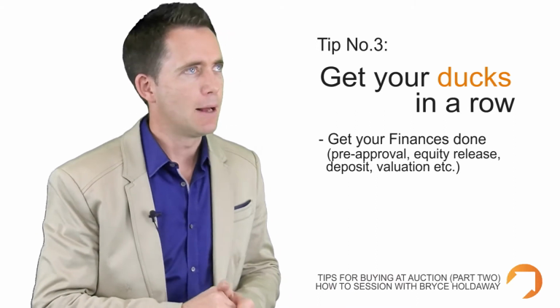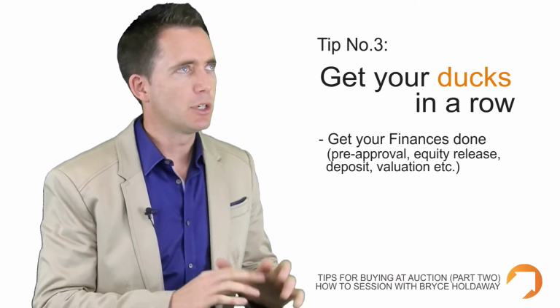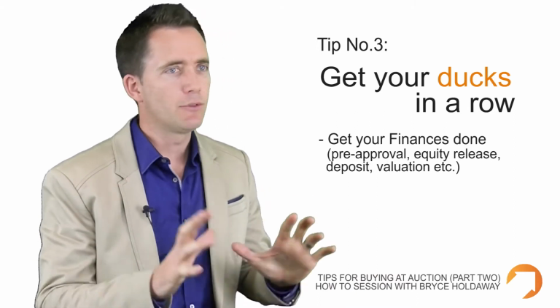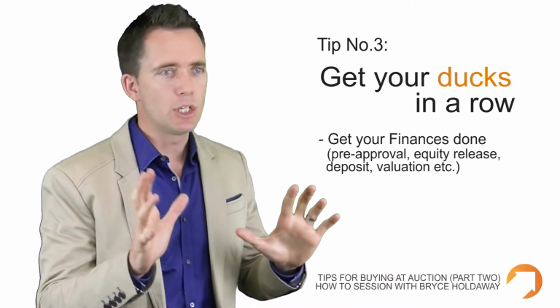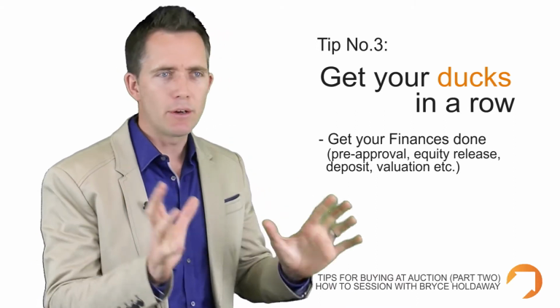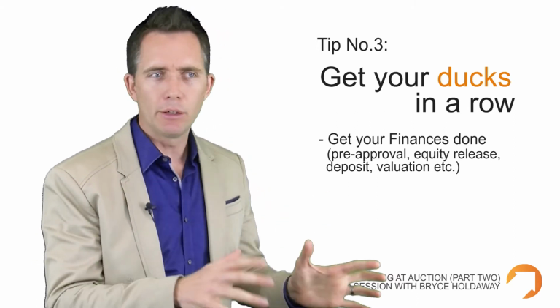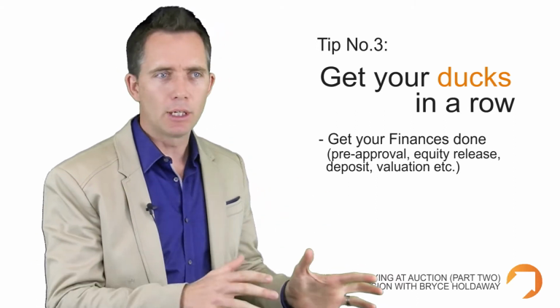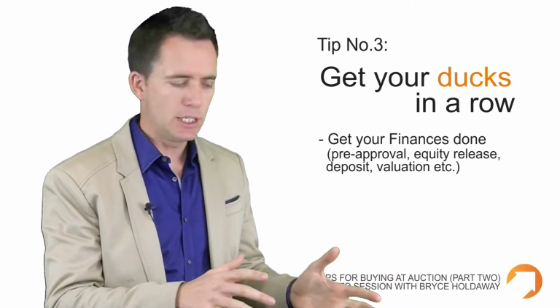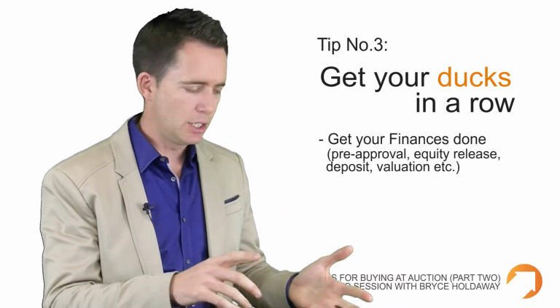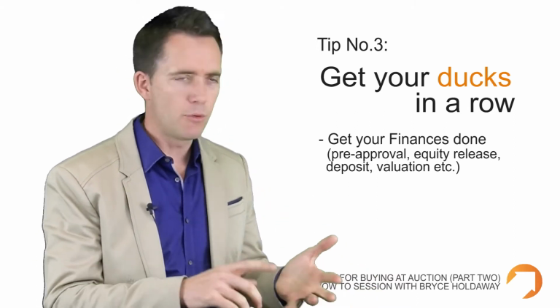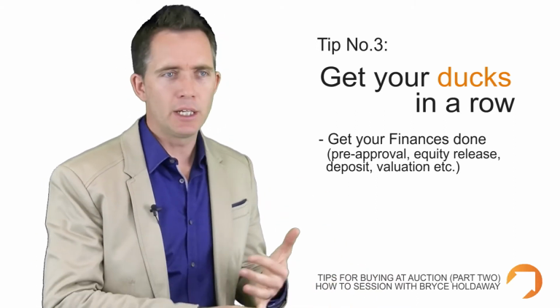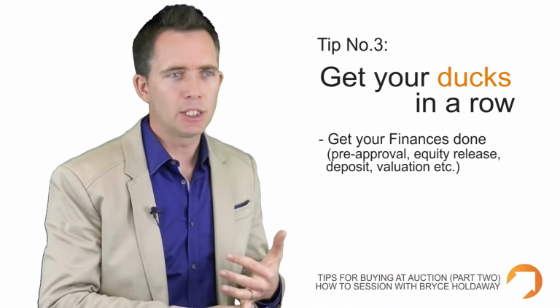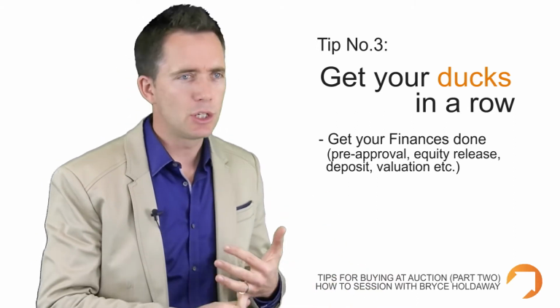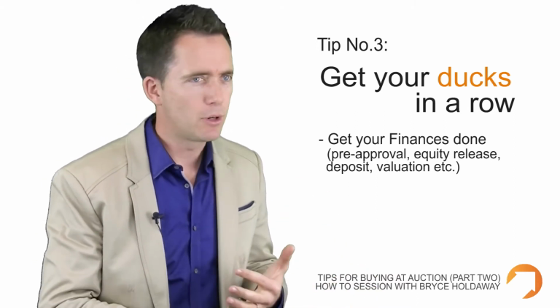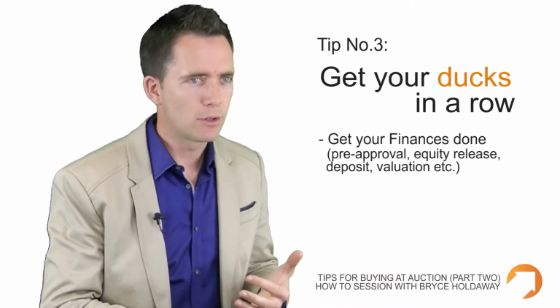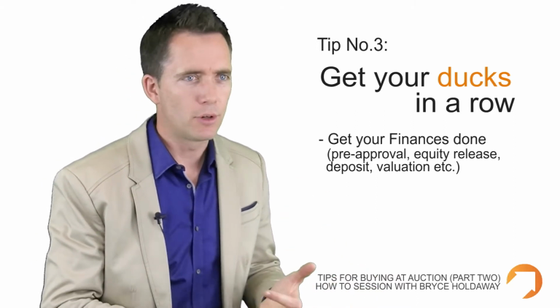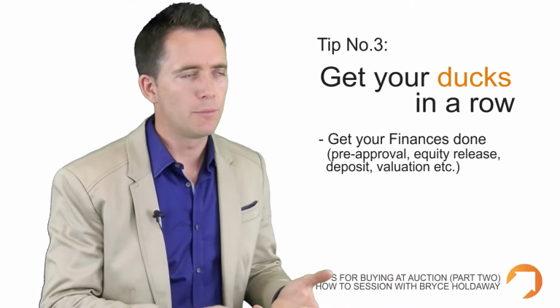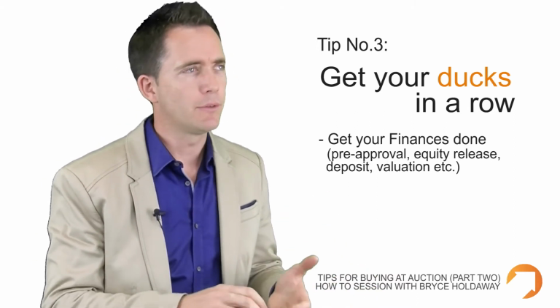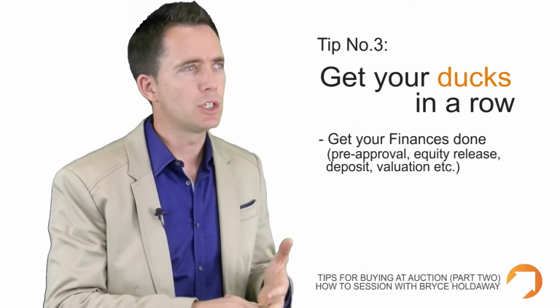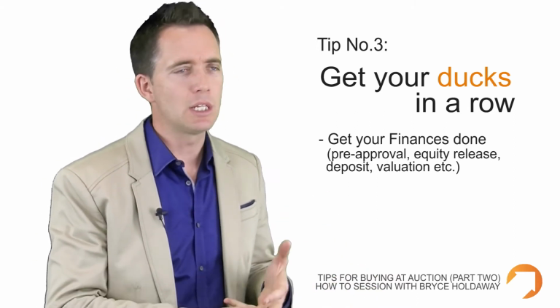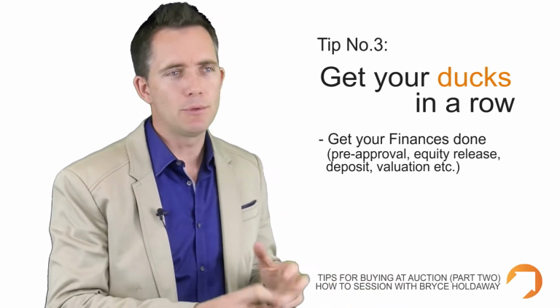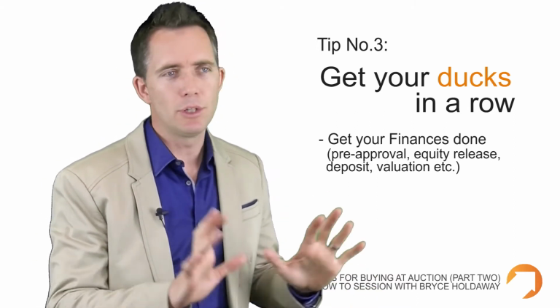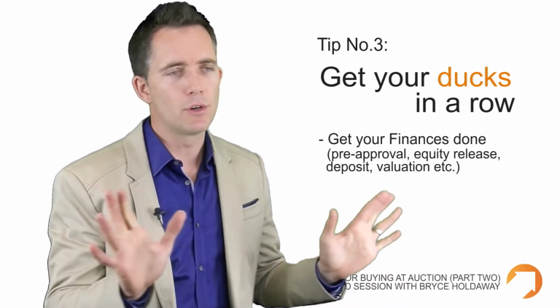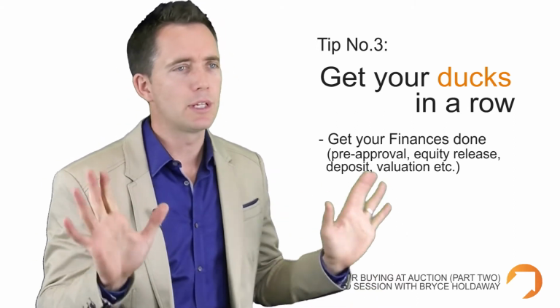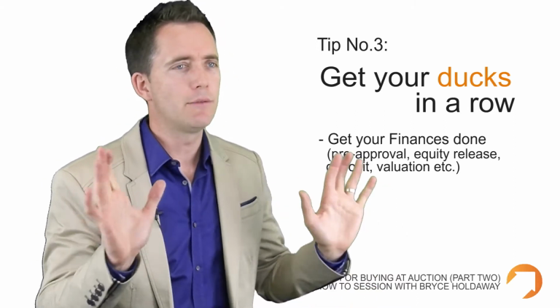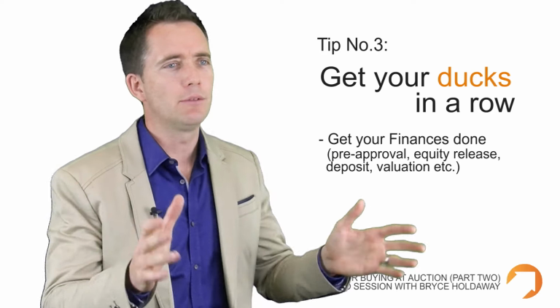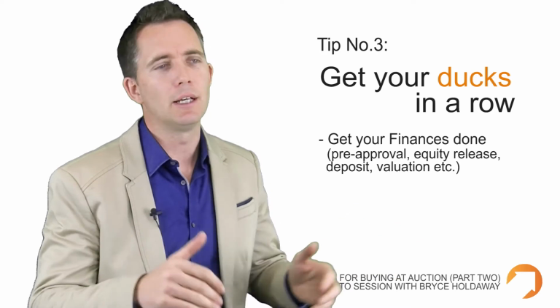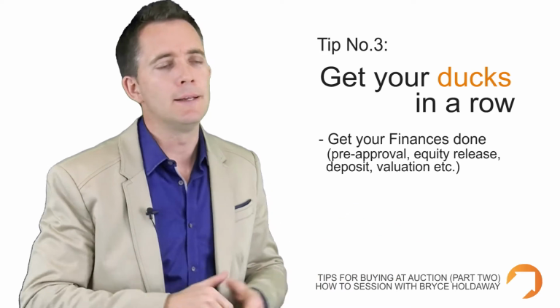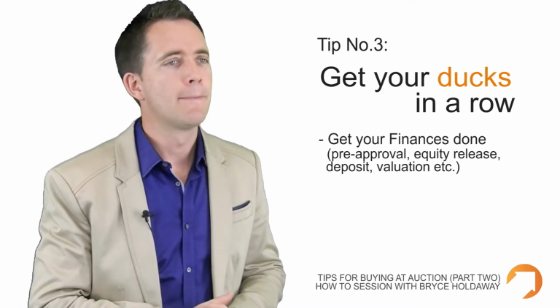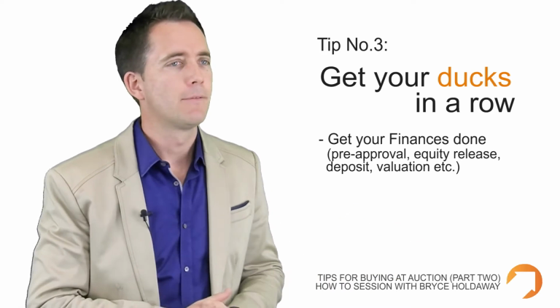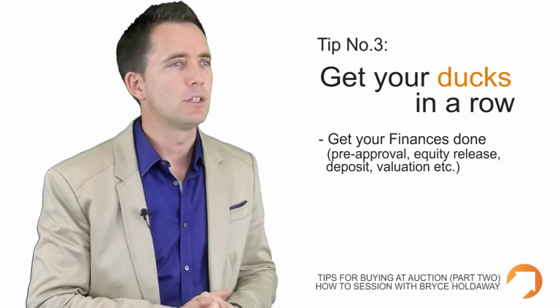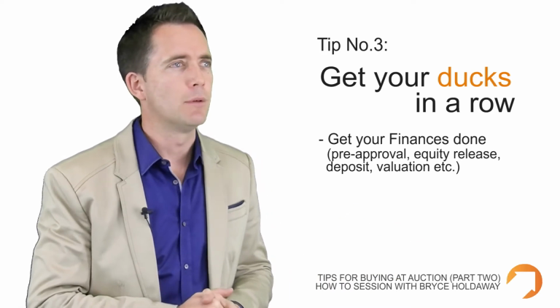Make sure you've got your equity released, you know where you're going to get your deposit from, you've got your stamp duty and costs — everything ready for settlement.